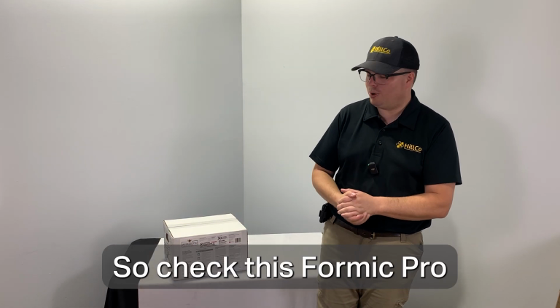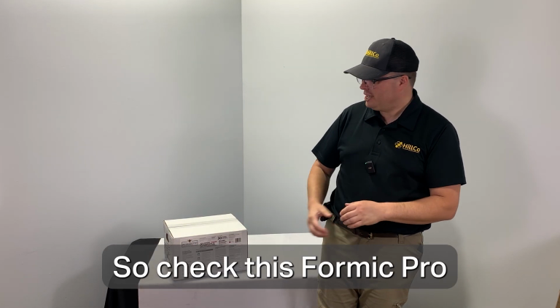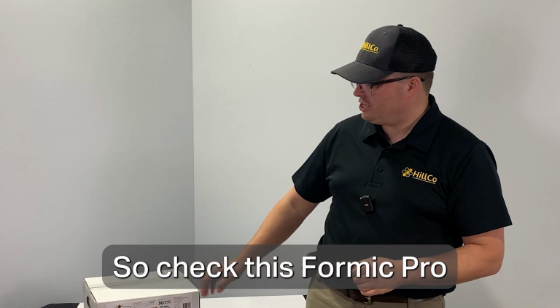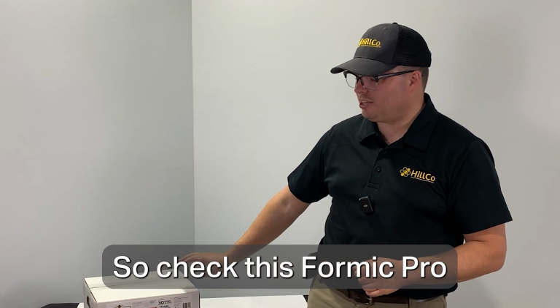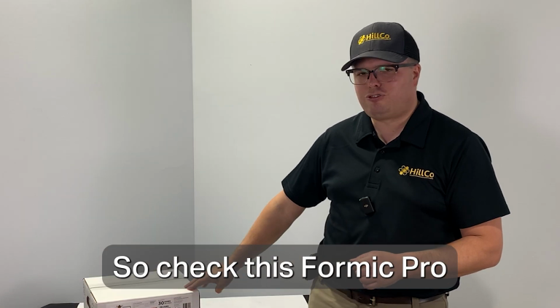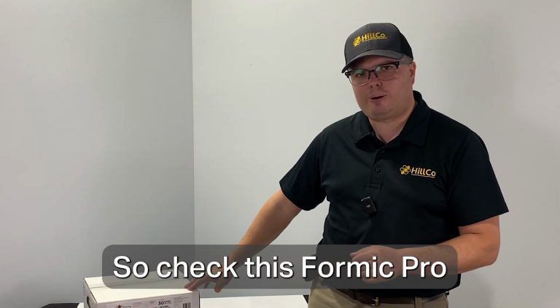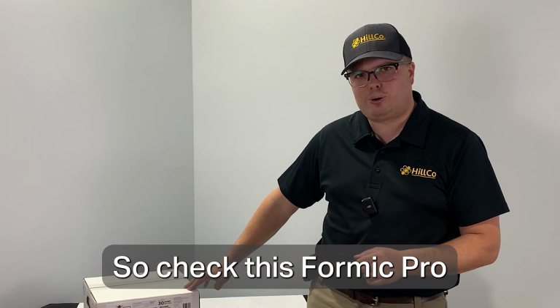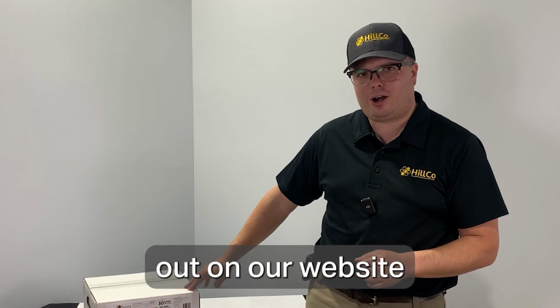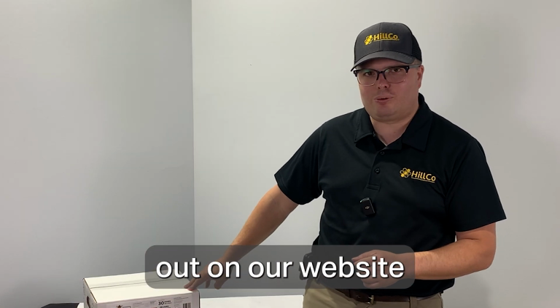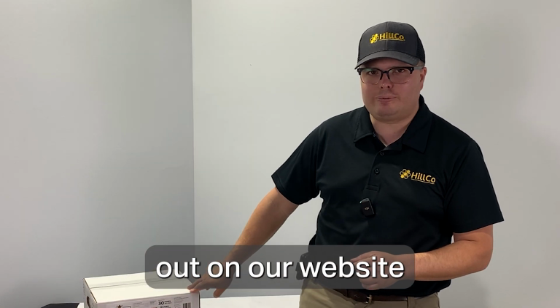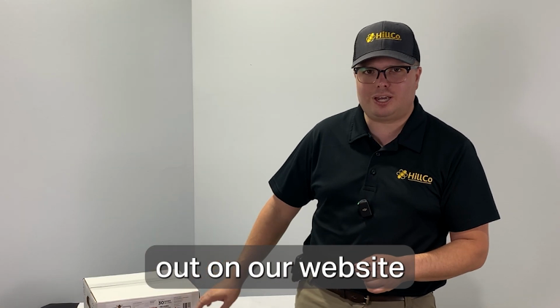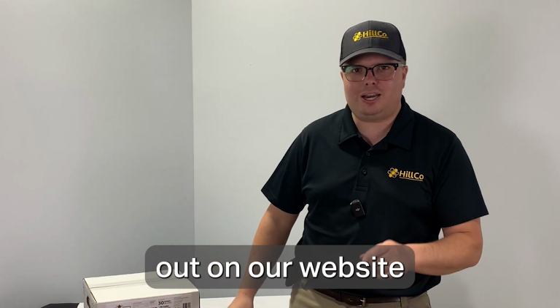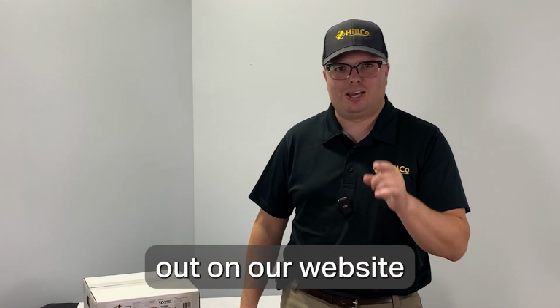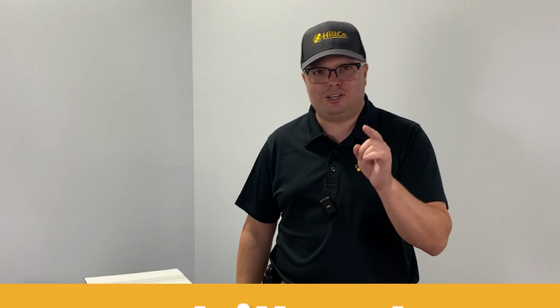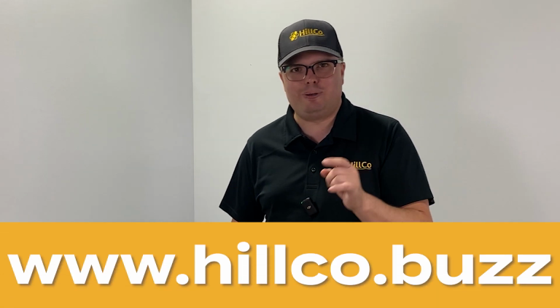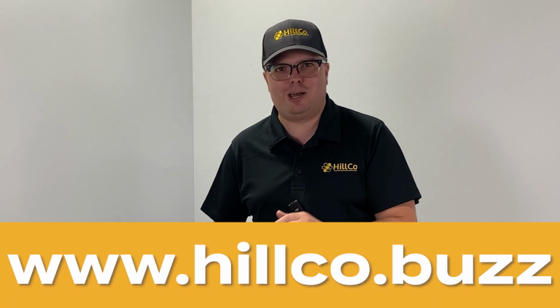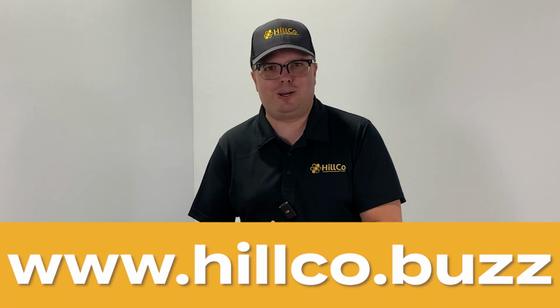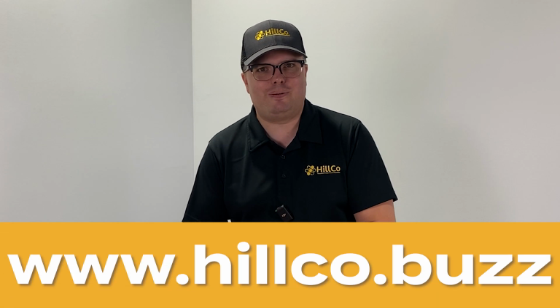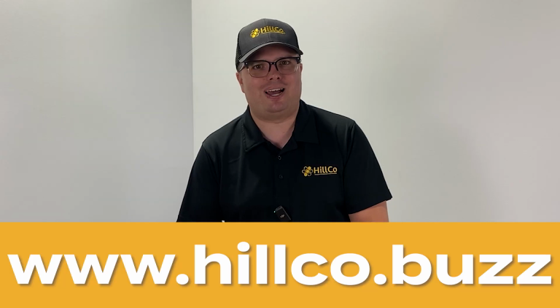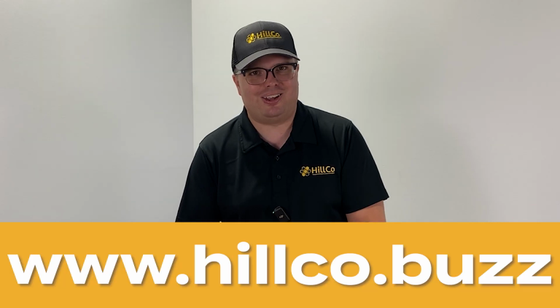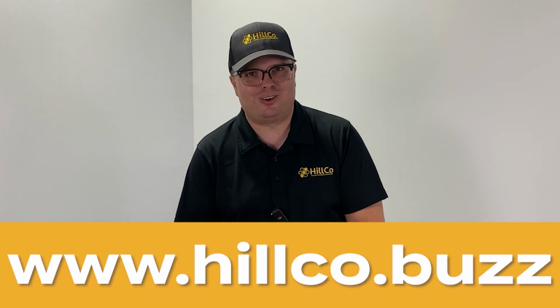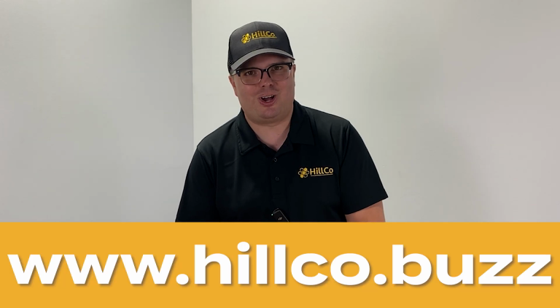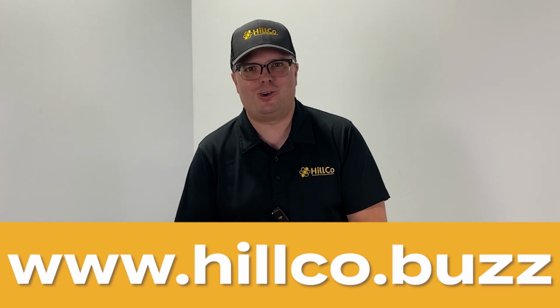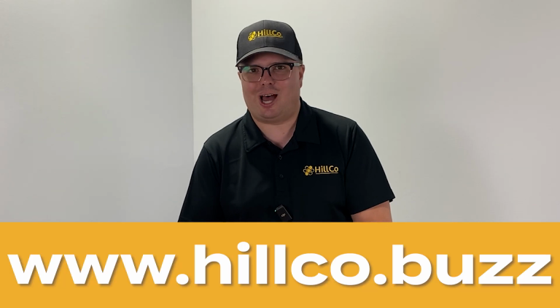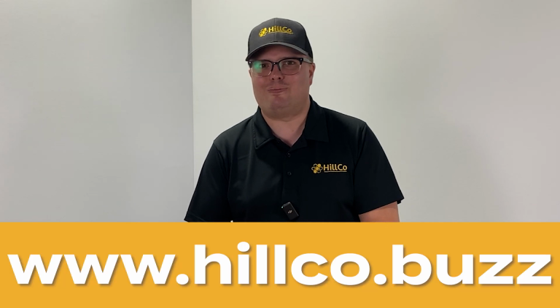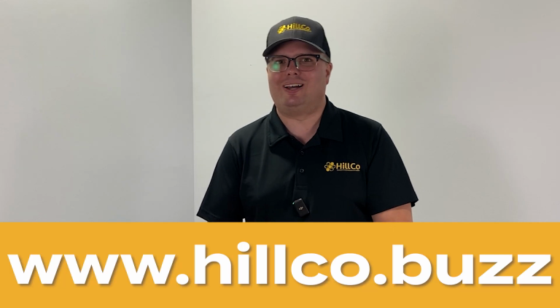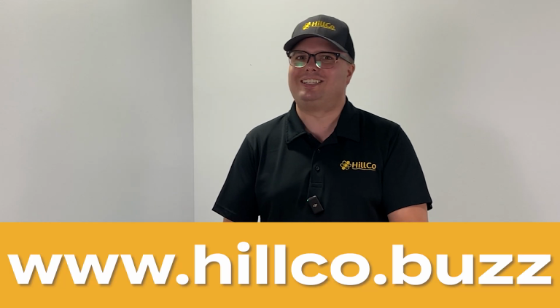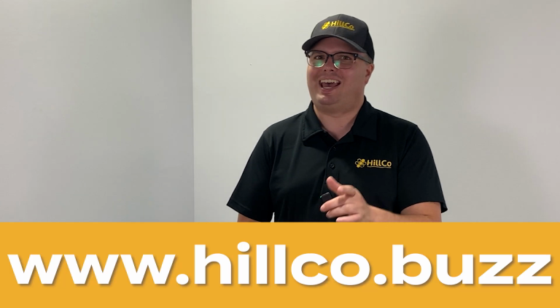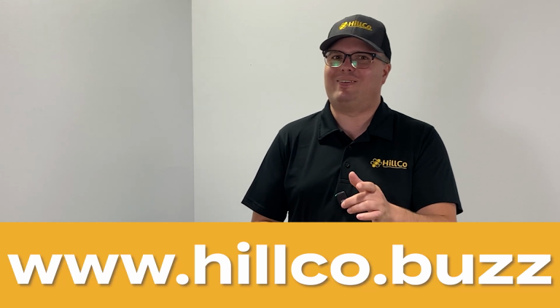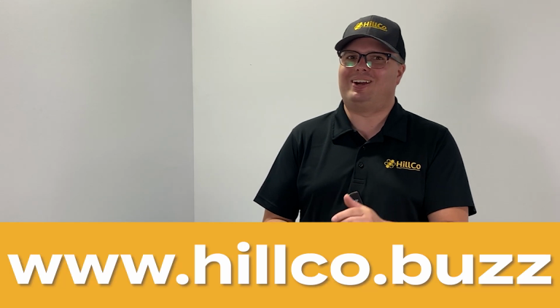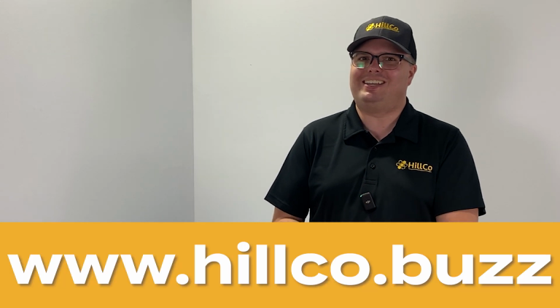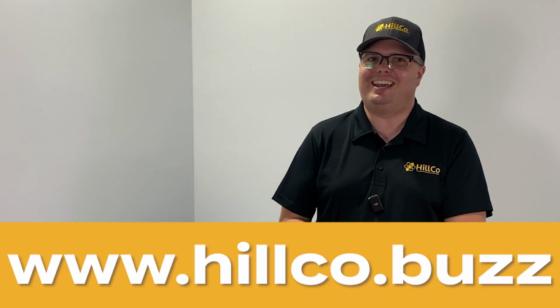Check out Formic Pro on our website, www.hilco.buzz. Have a great day.